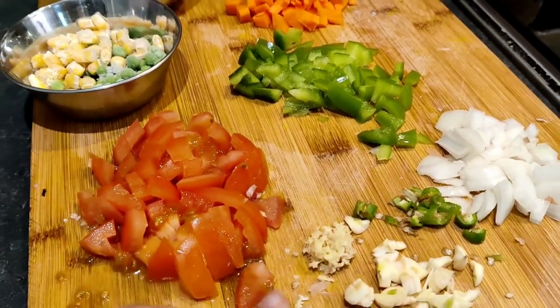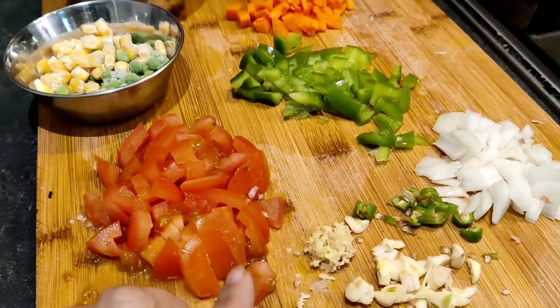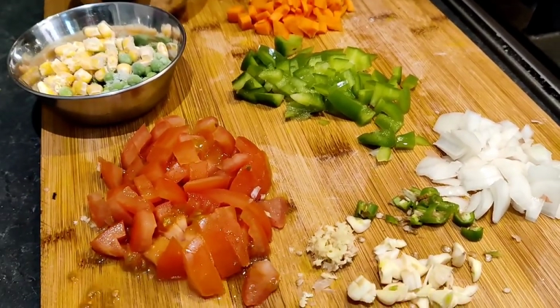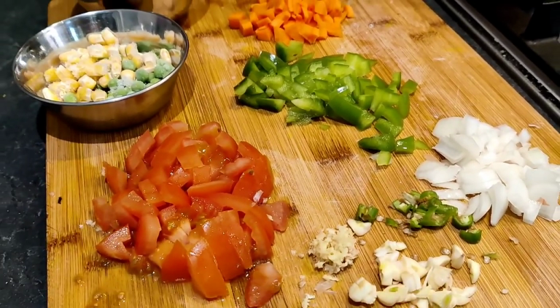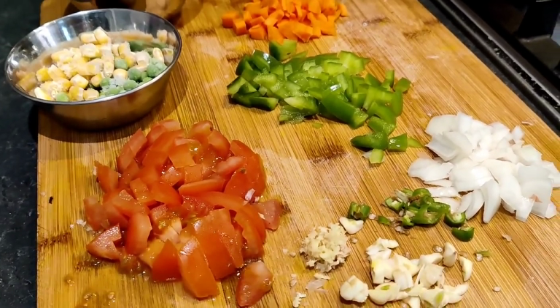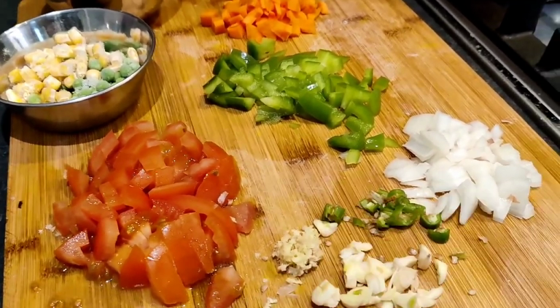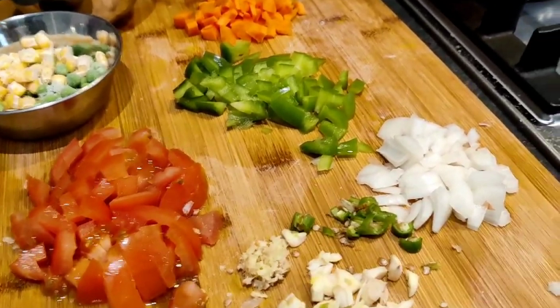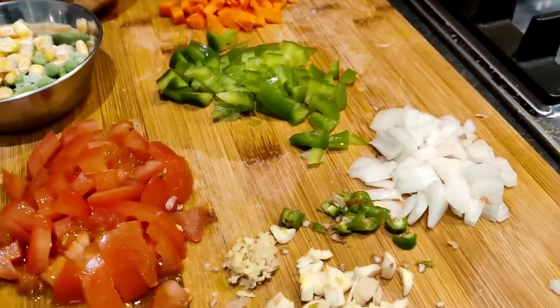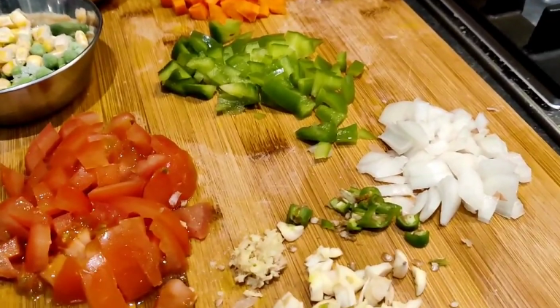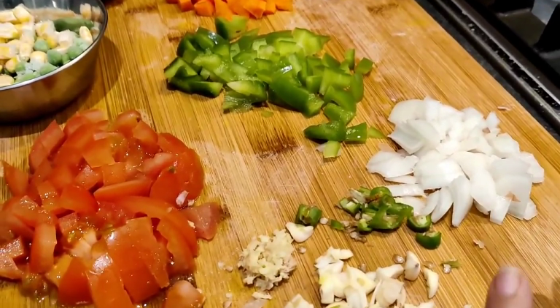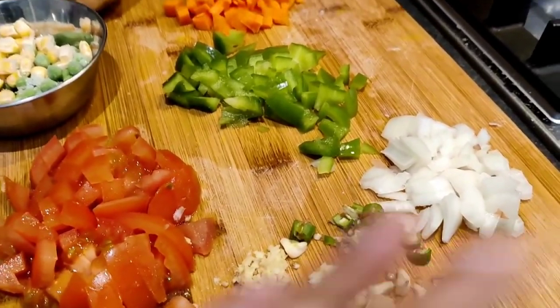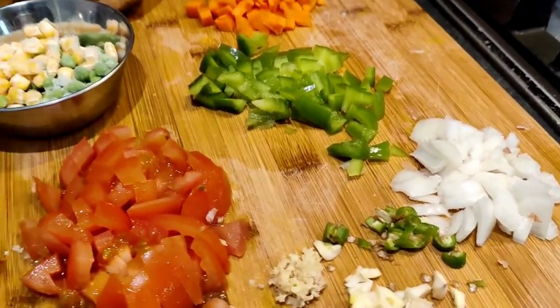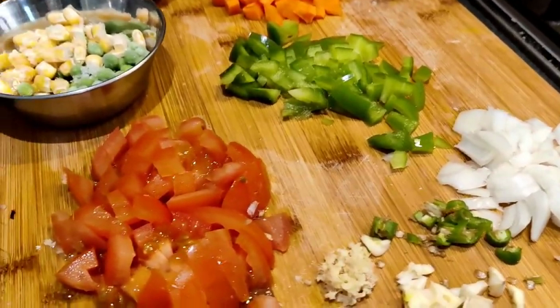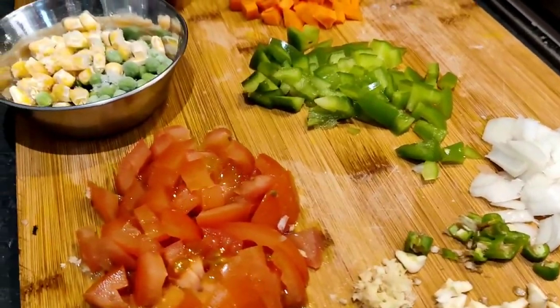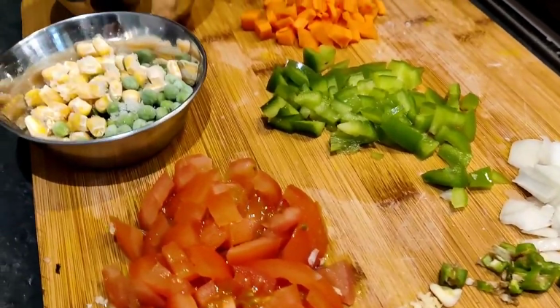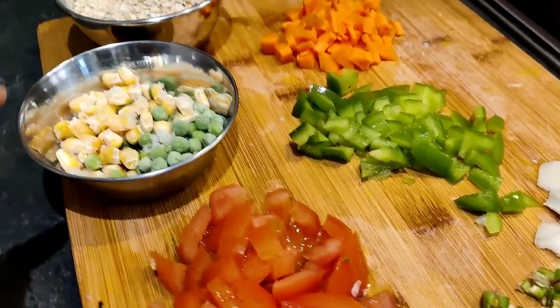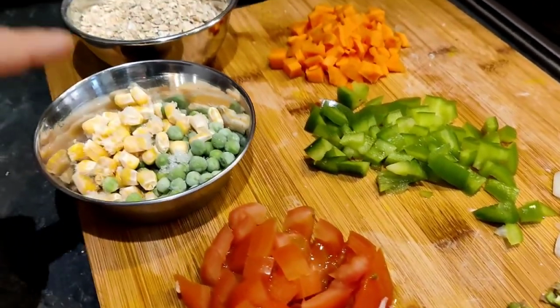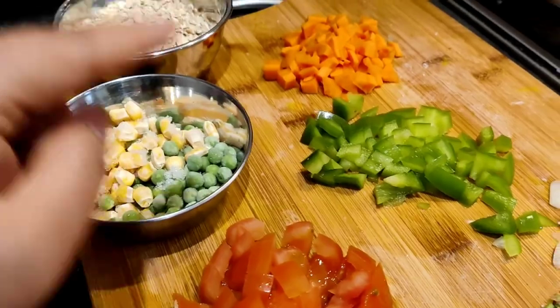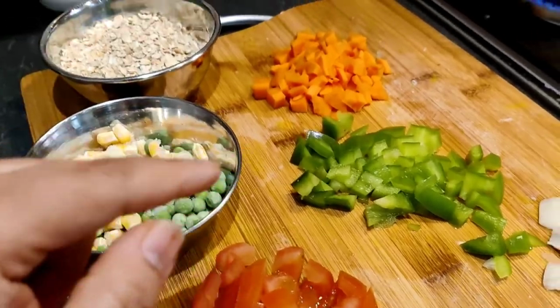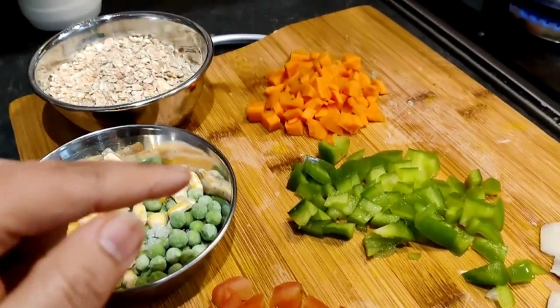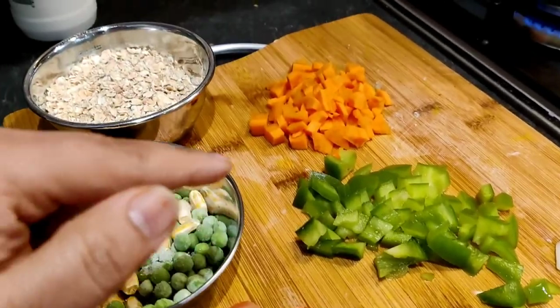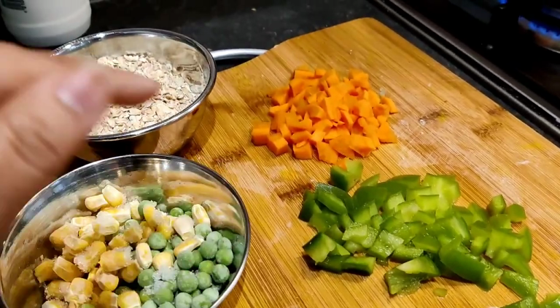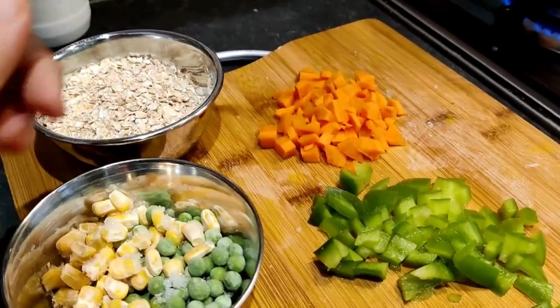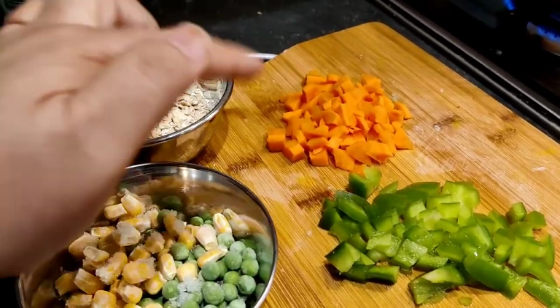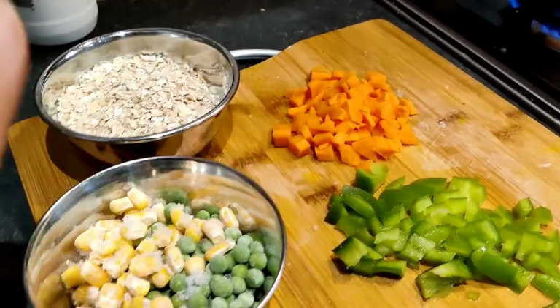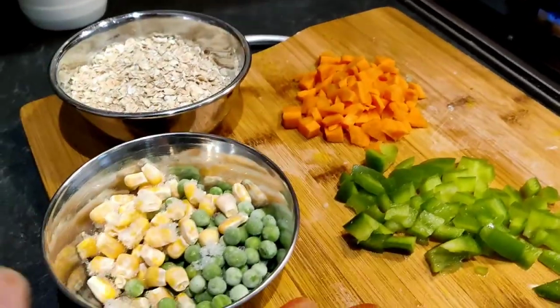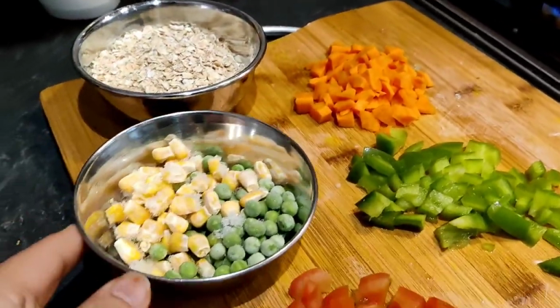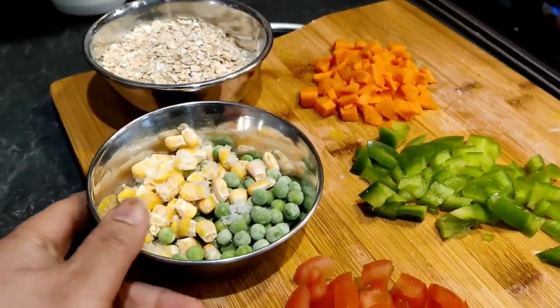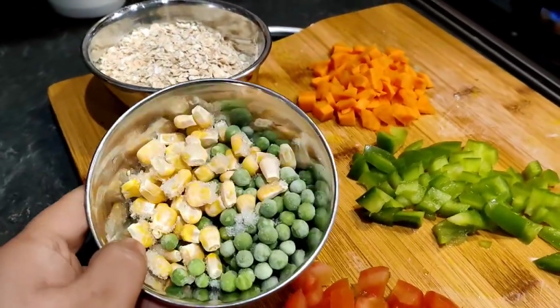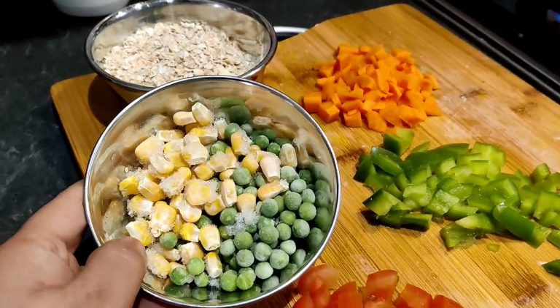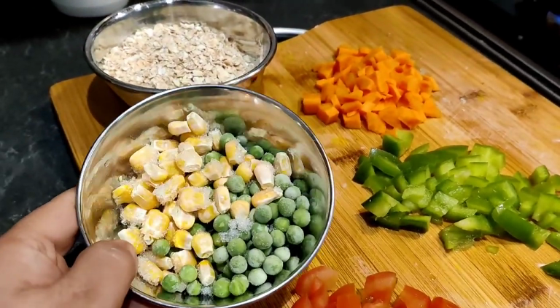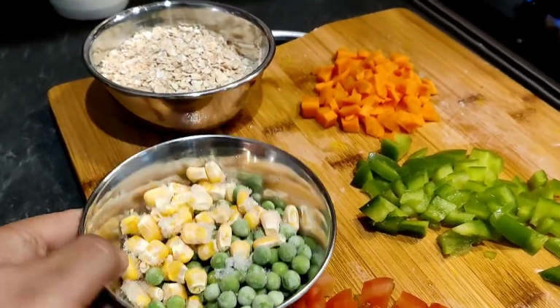I have here green chili, ginger, a little garlic for spiciness, onion, tomatoes, pepper, carrot, corn, and peas.